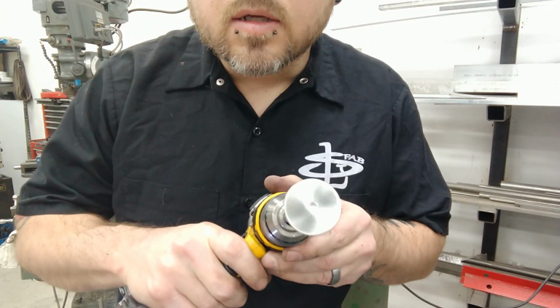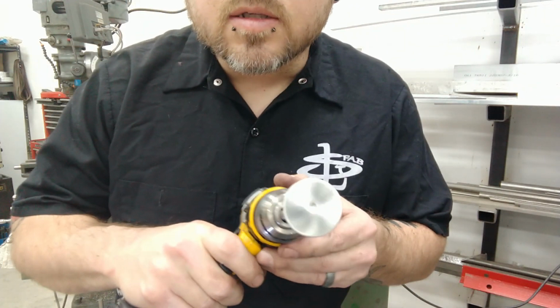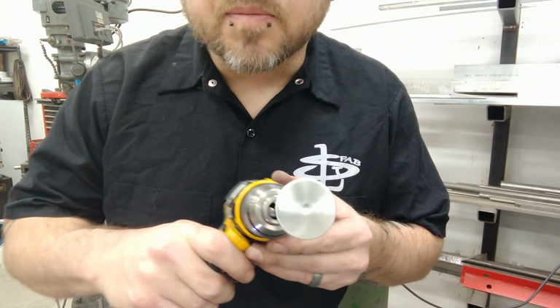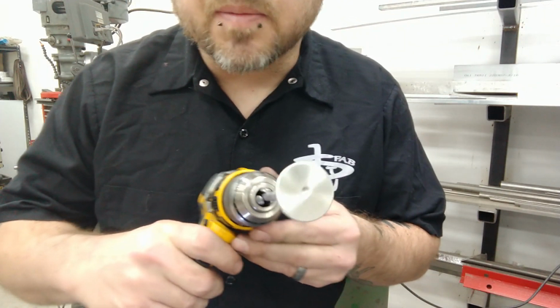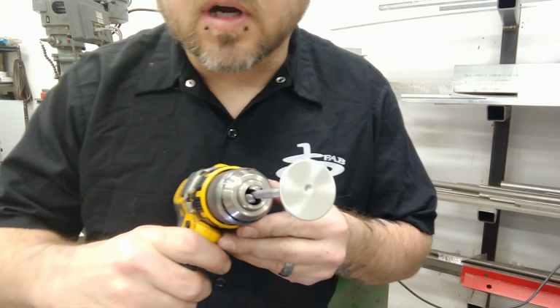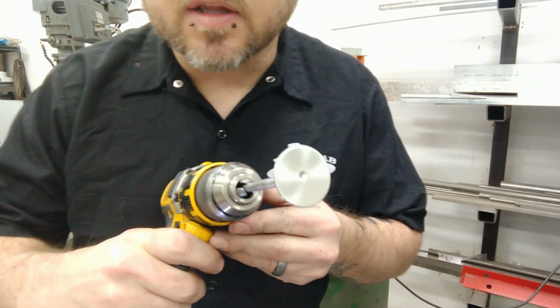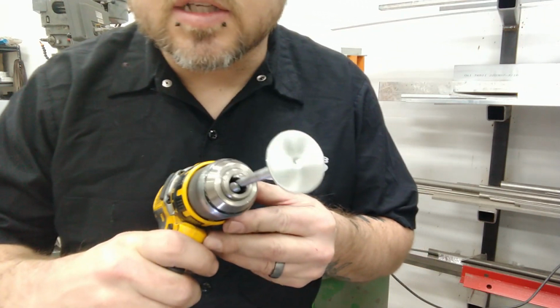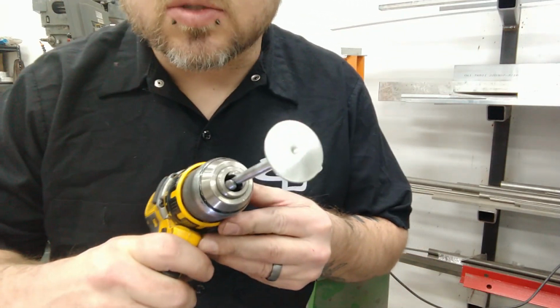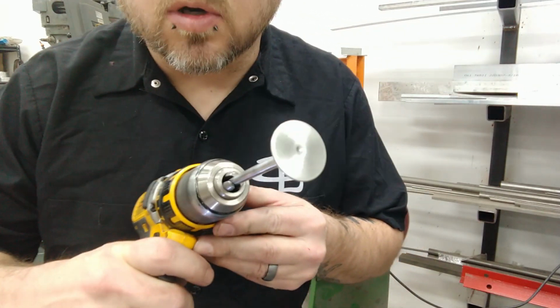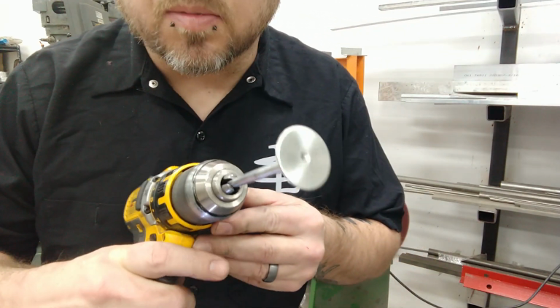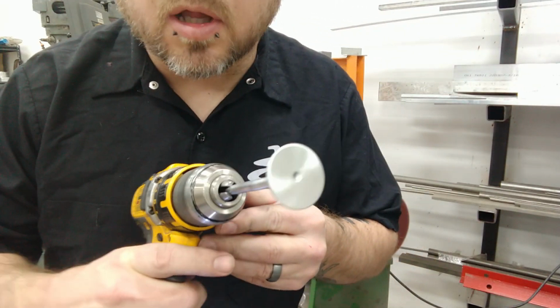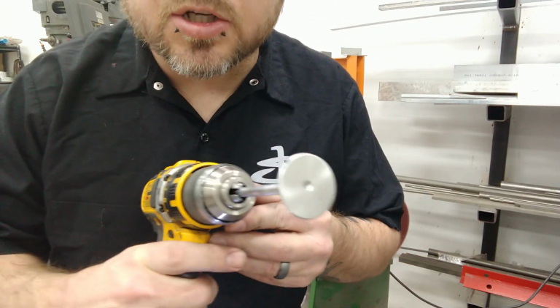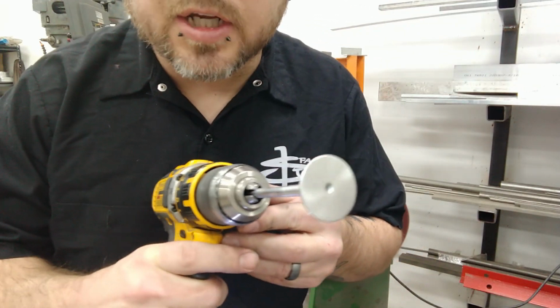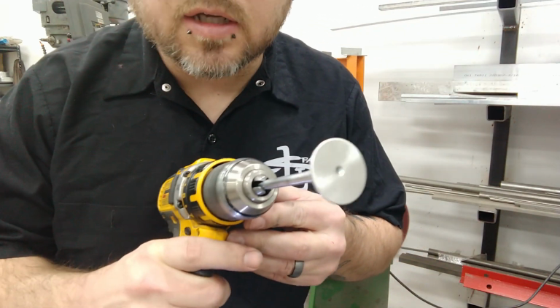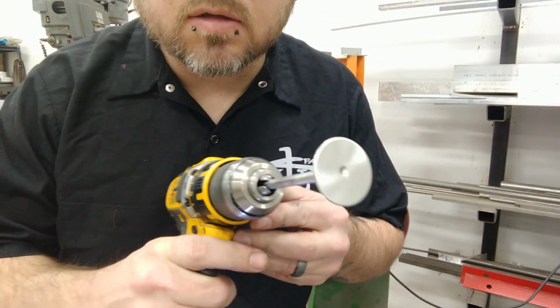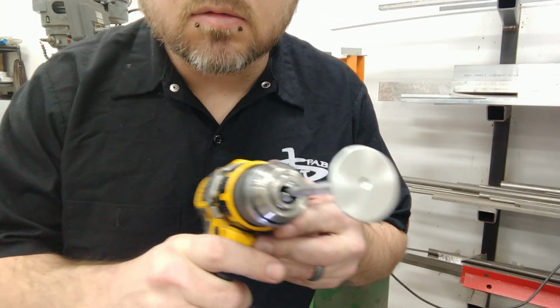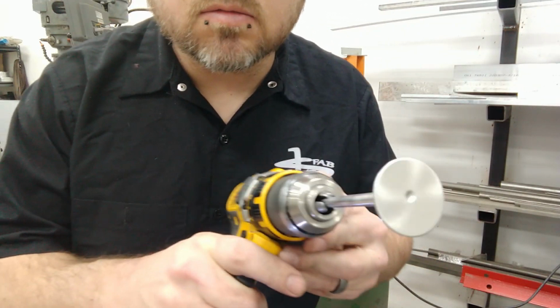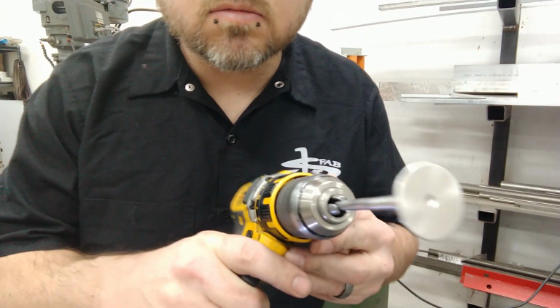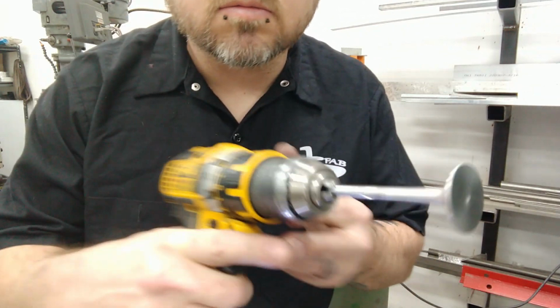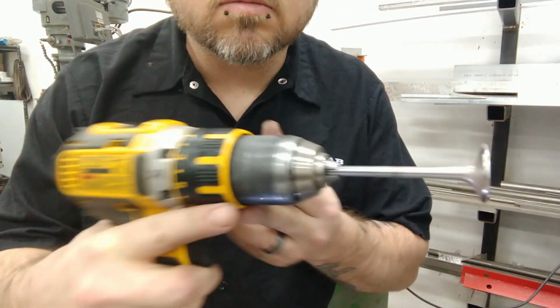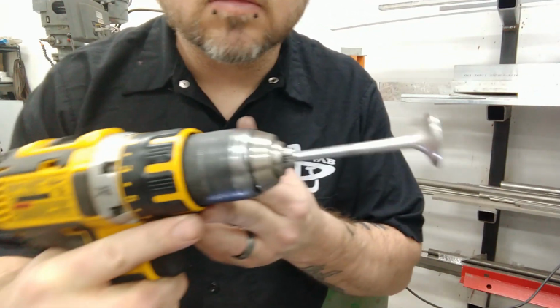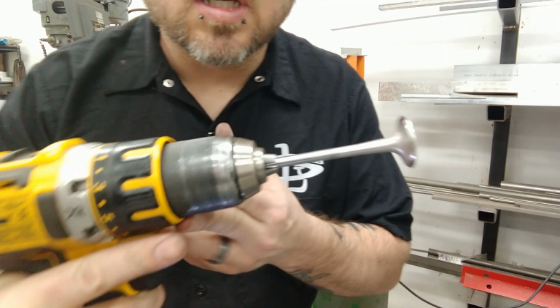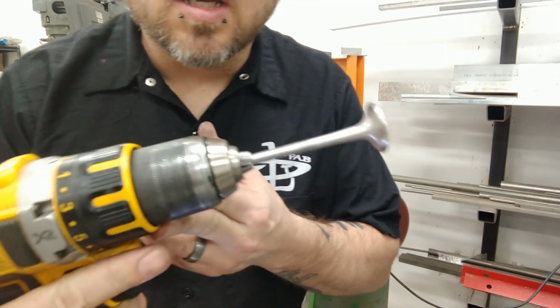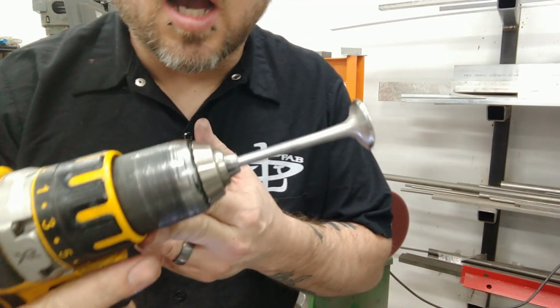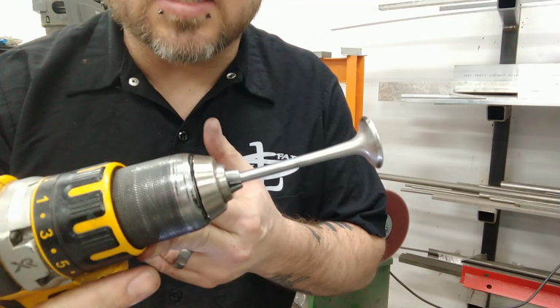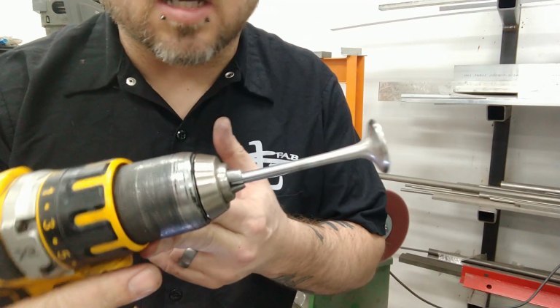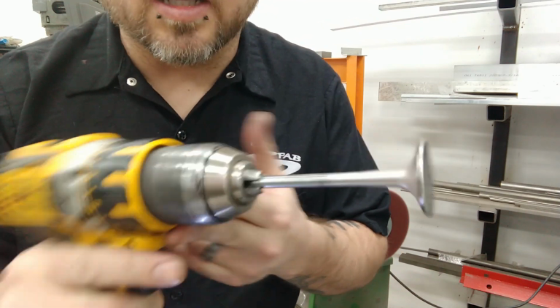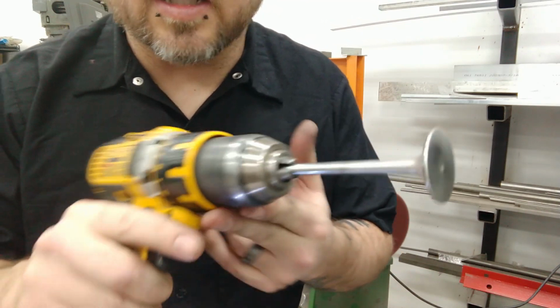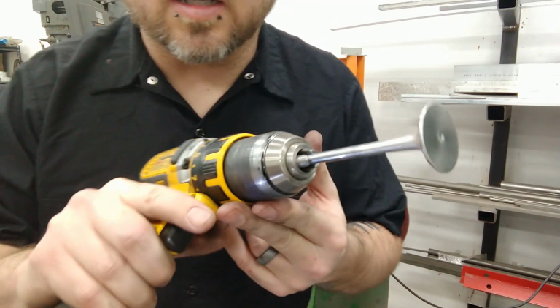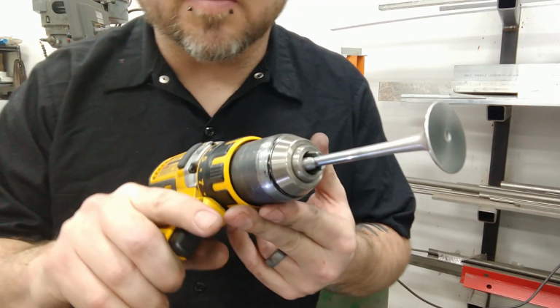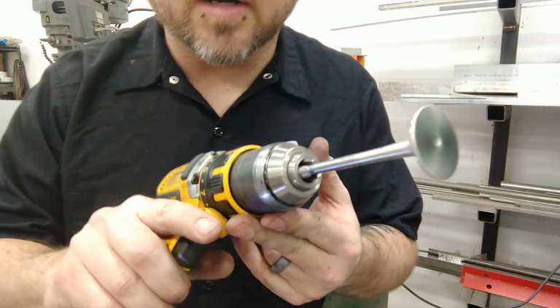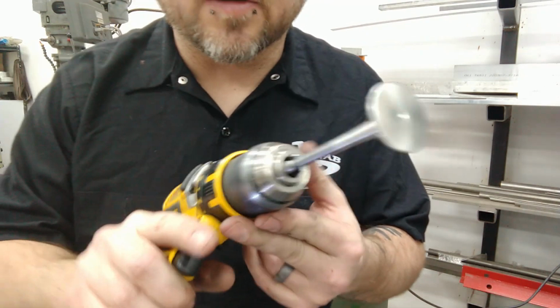Some people call this swirl polishing. I just call it hitting it on a buffer.